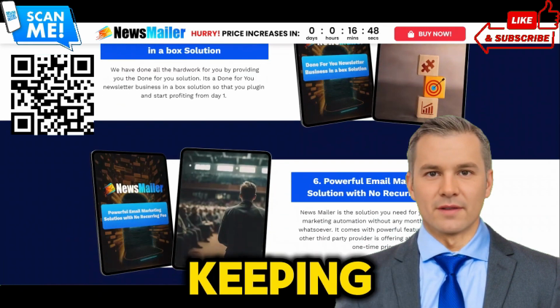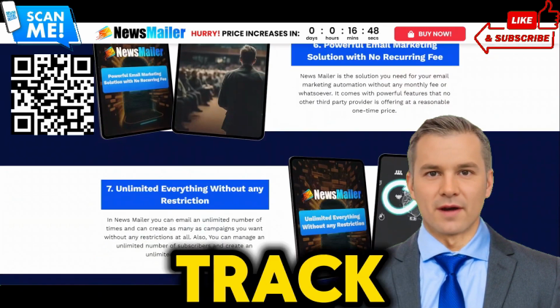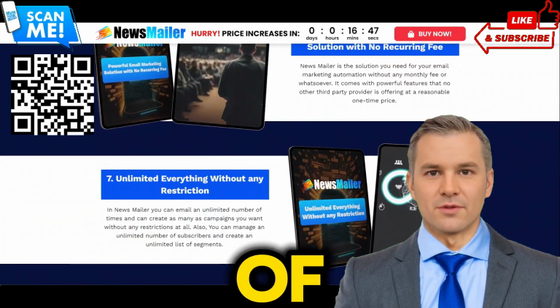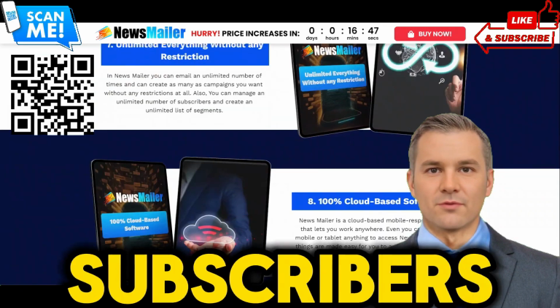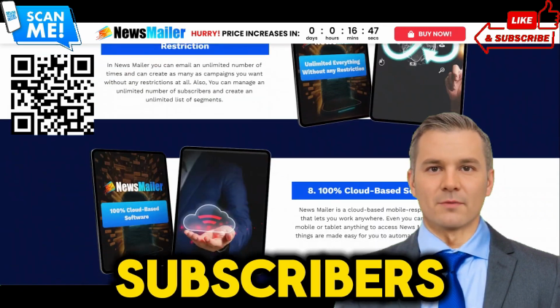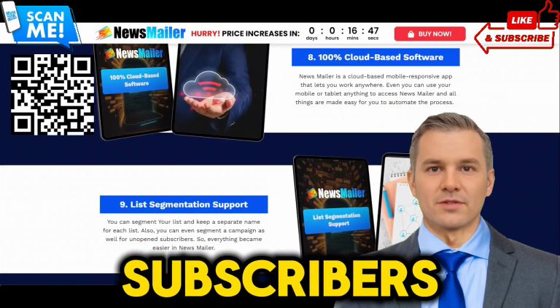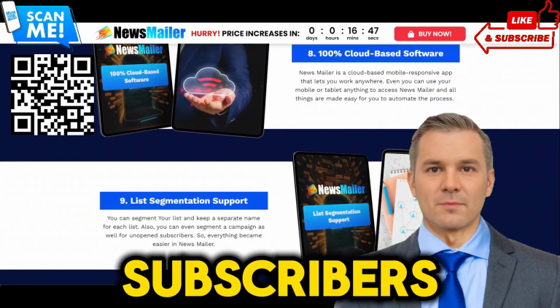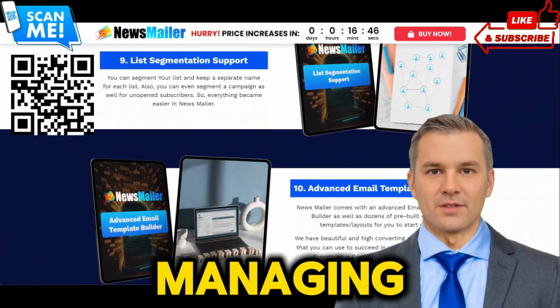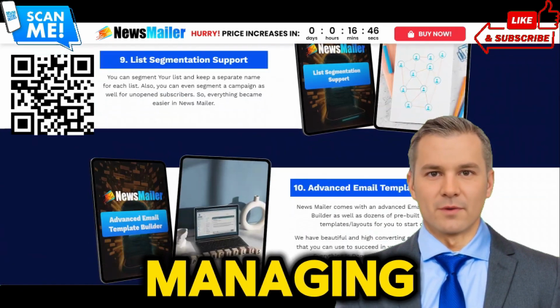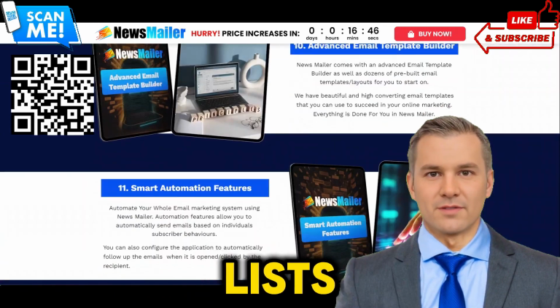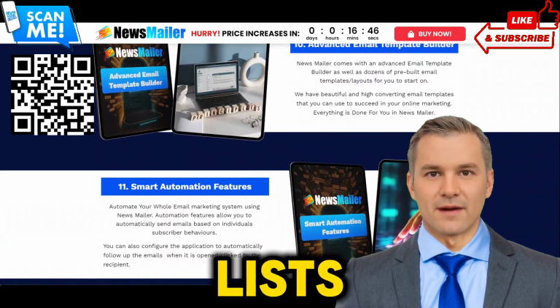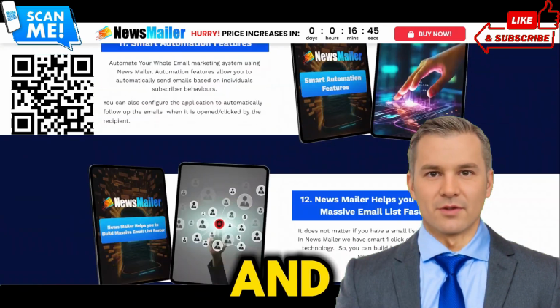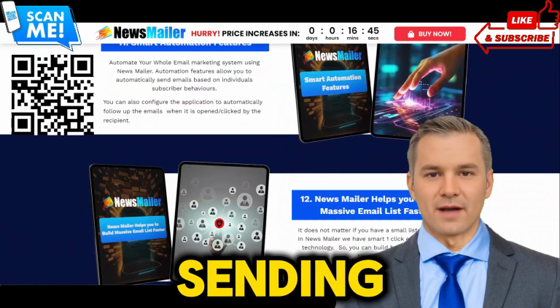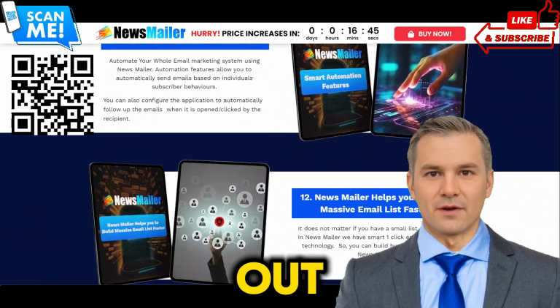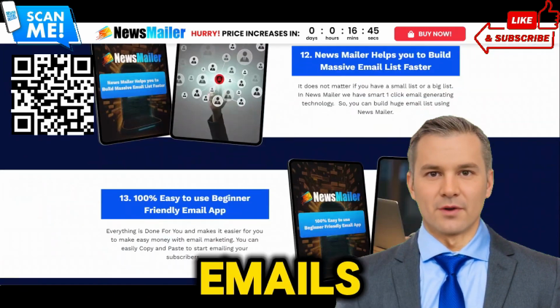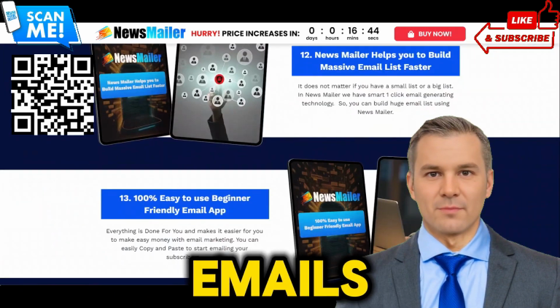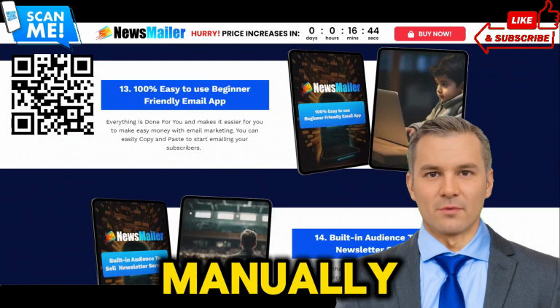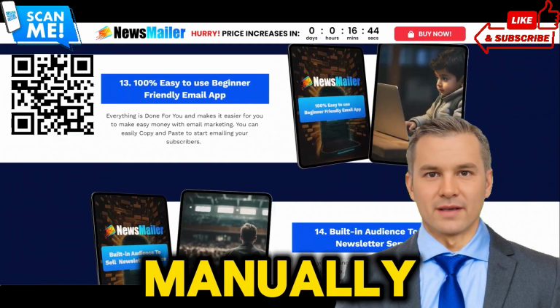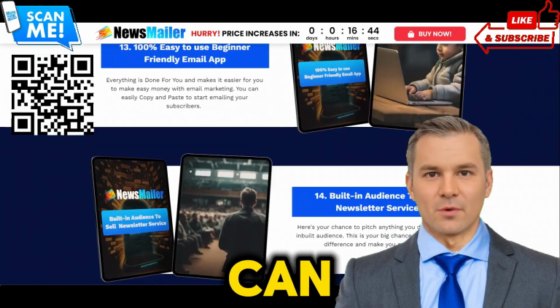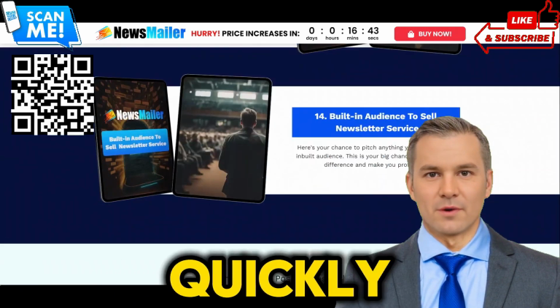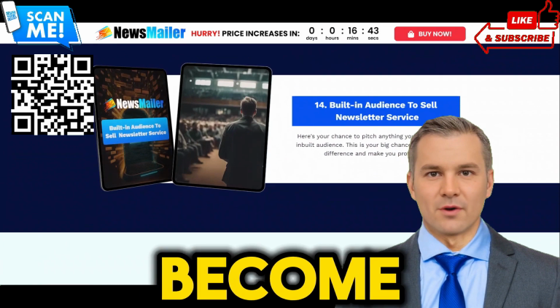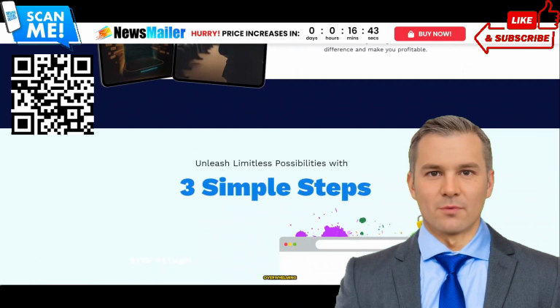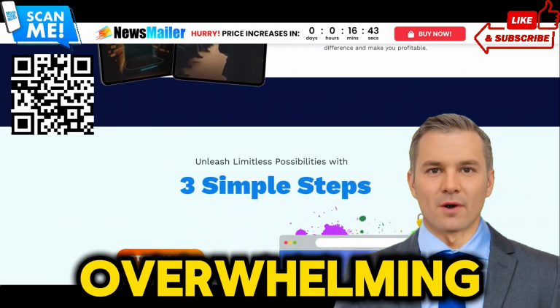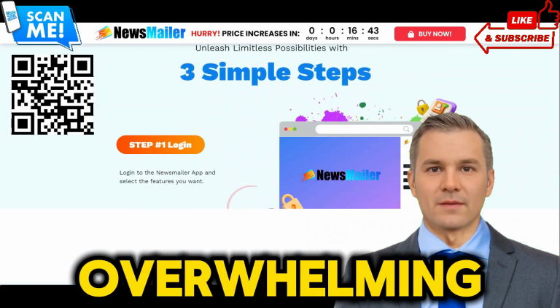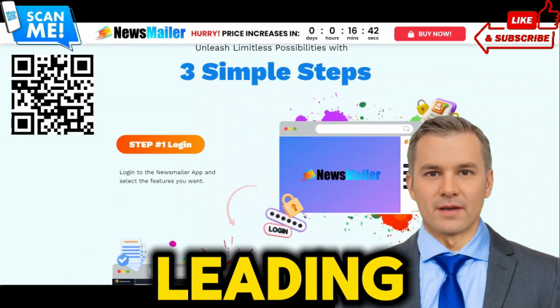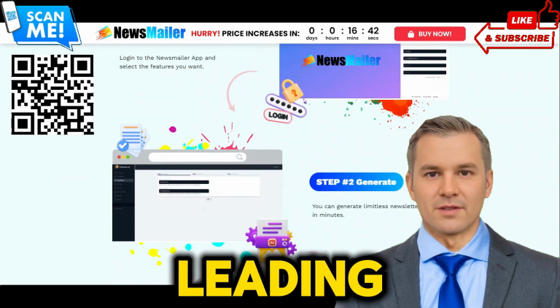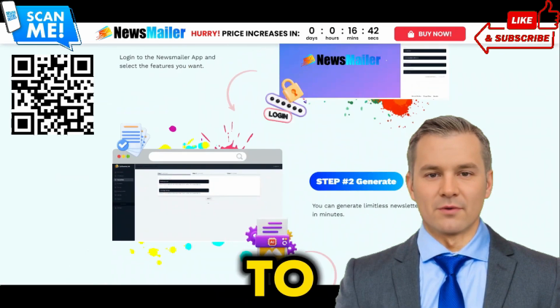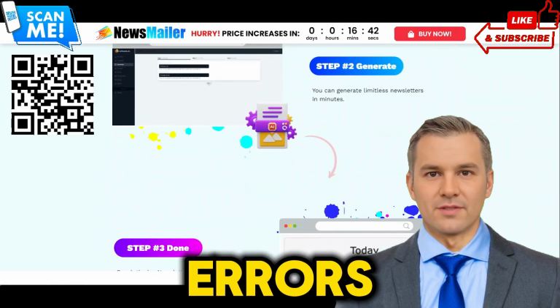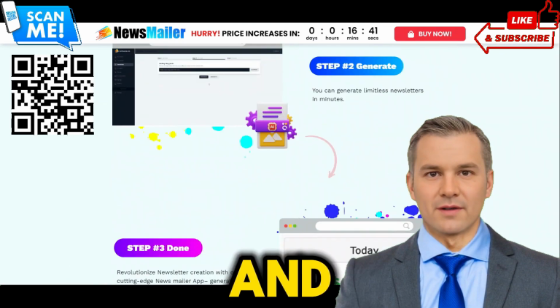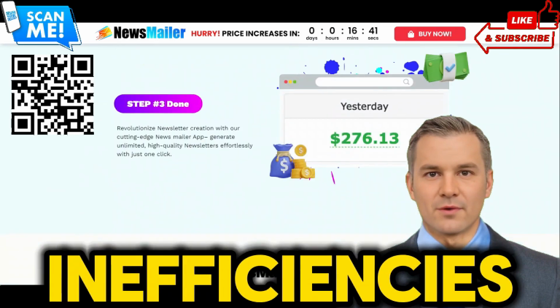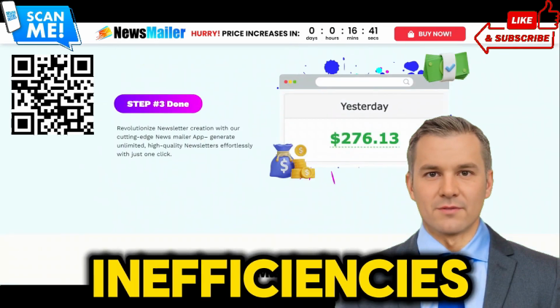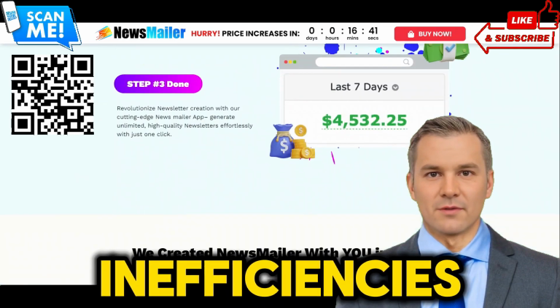Keeping track of subscribers, managing lists, and sending out emails manually can quickly become overwhelming, leading to errors and inefficiencies.